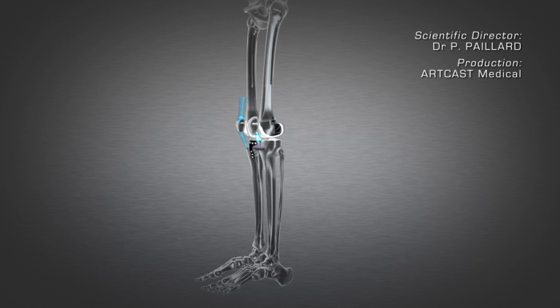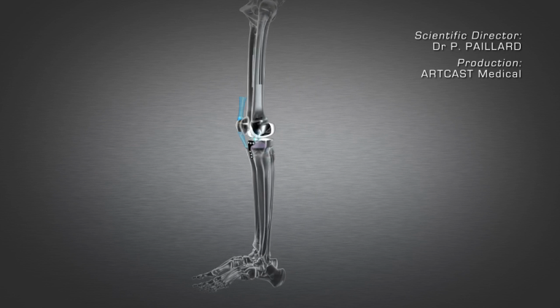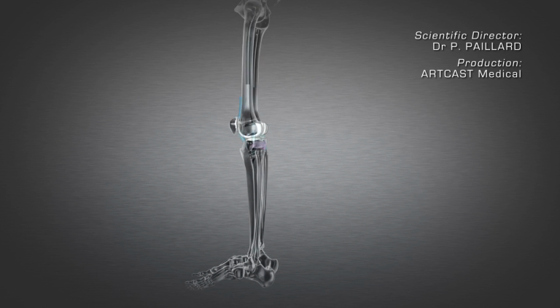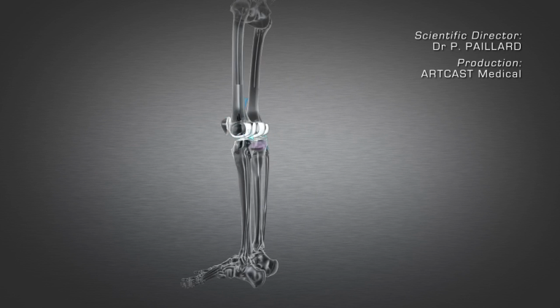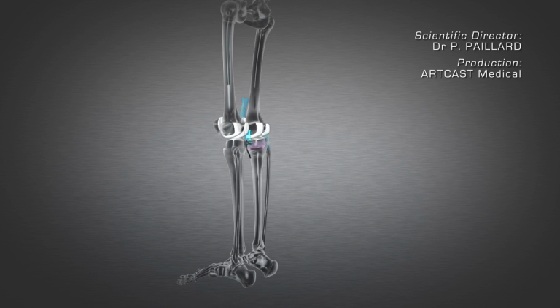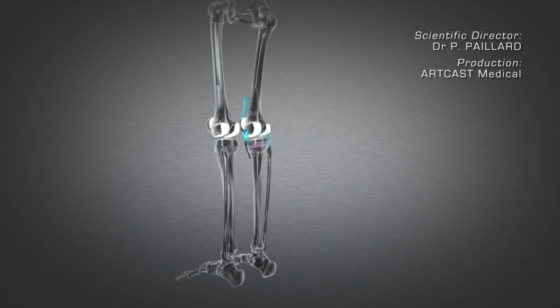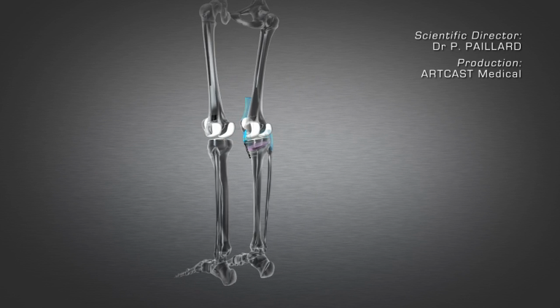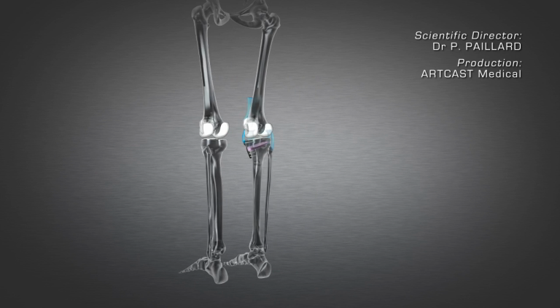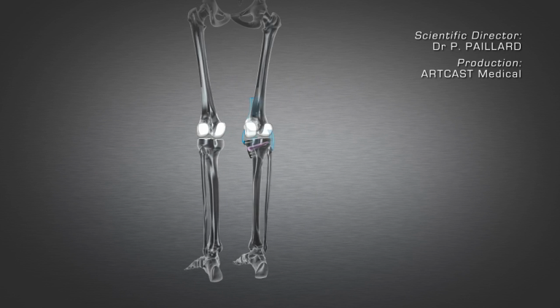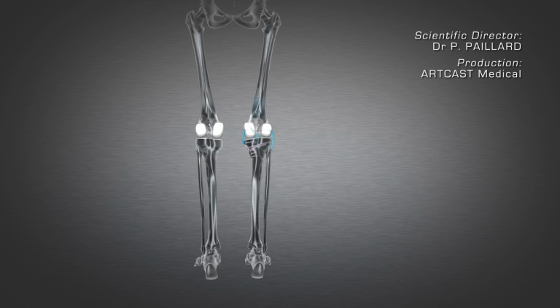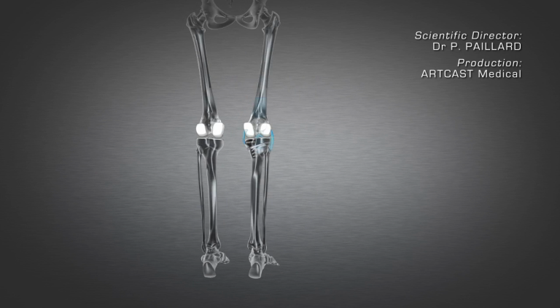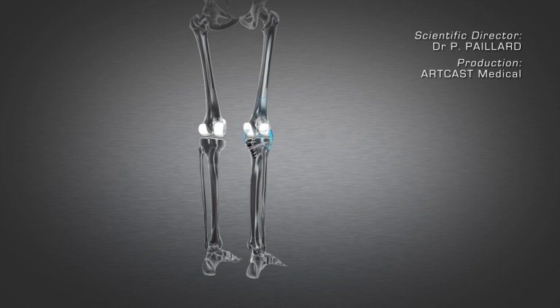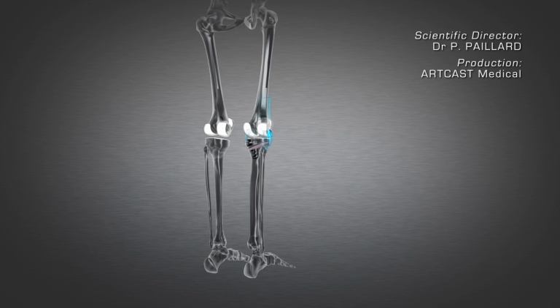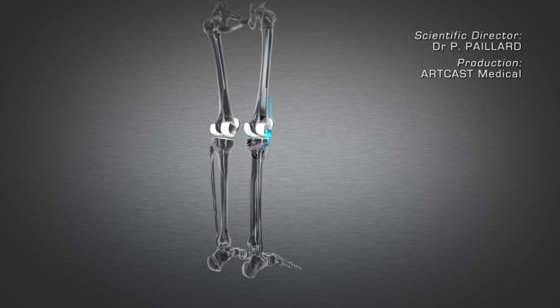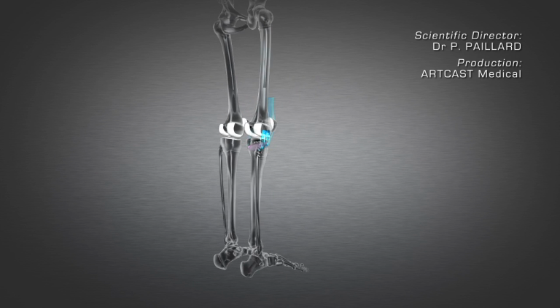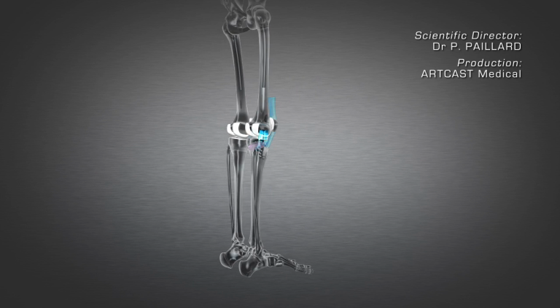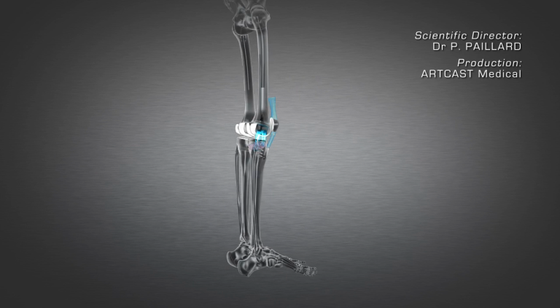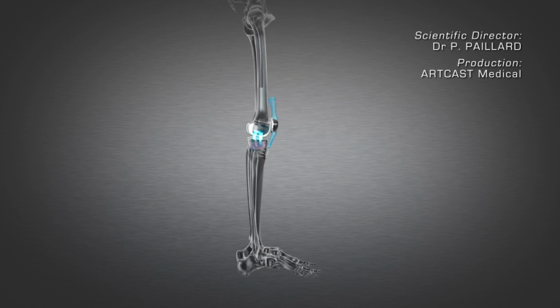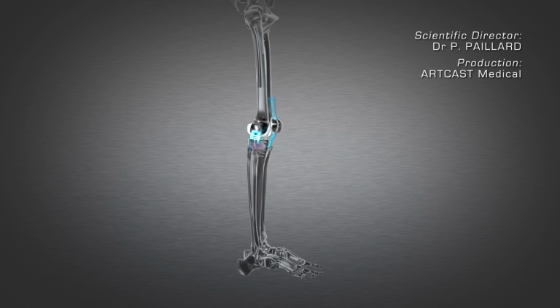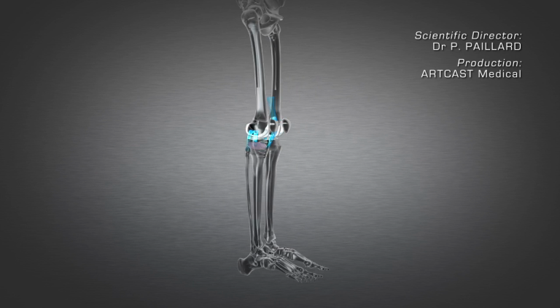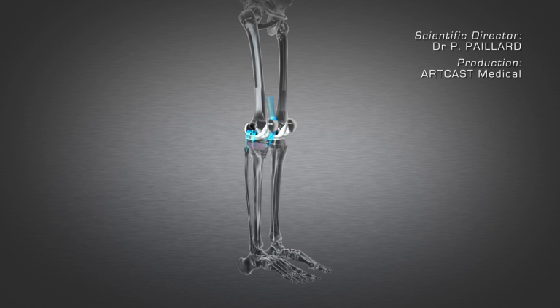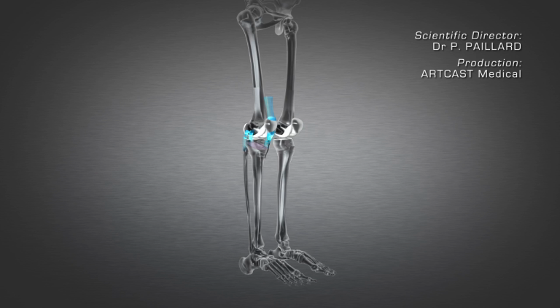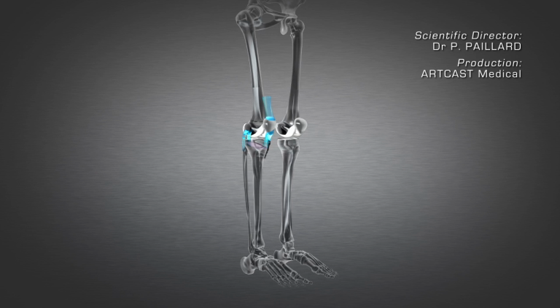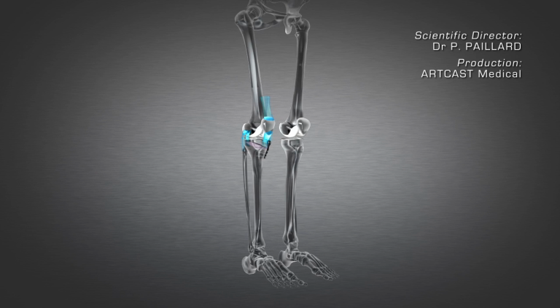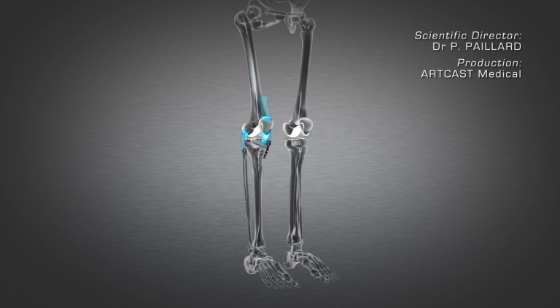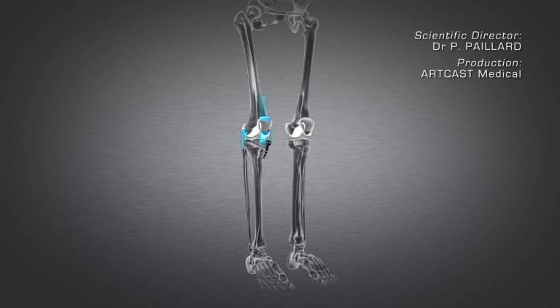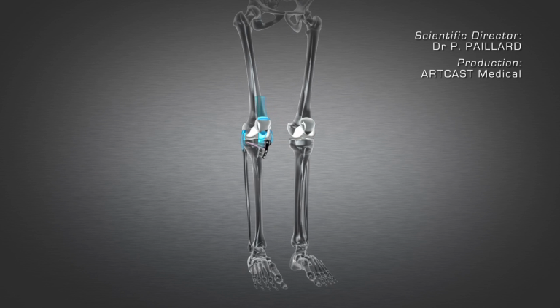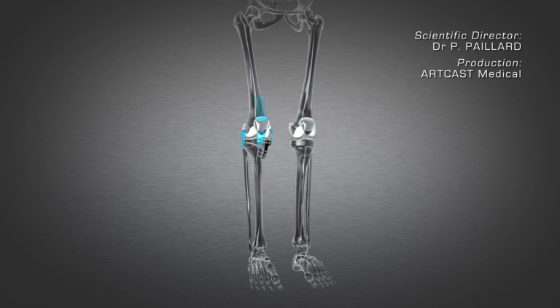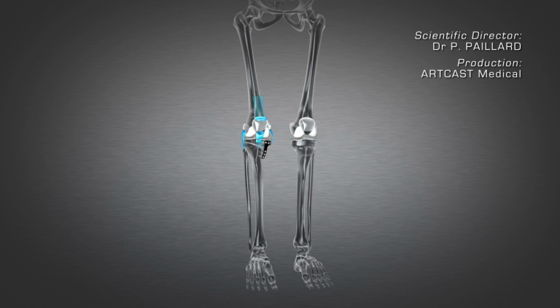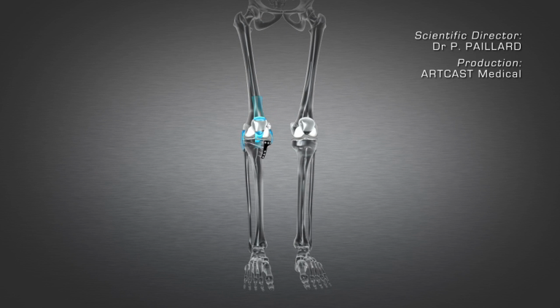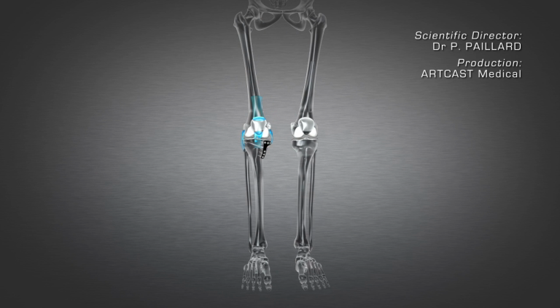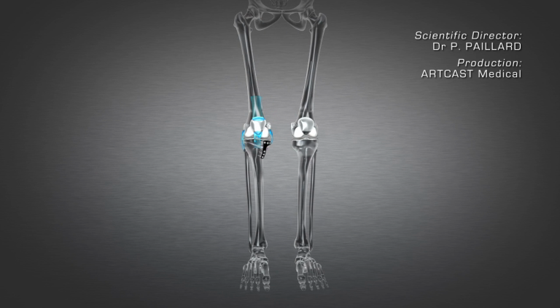Following the operation, crutches are used for three to six weeks to relieve the joint.